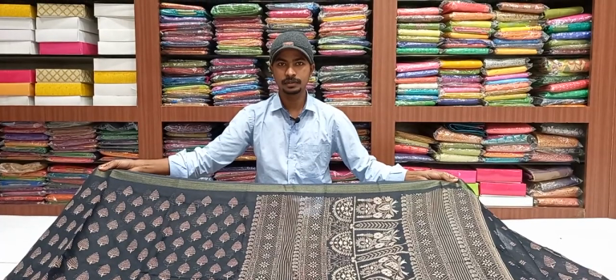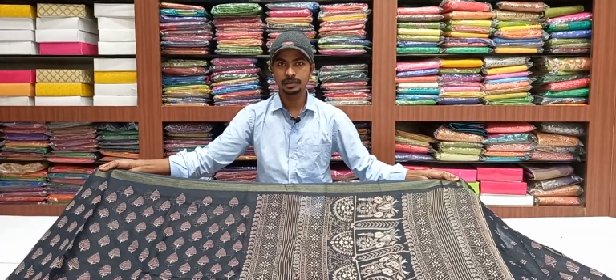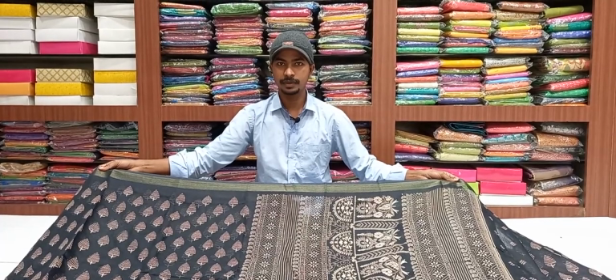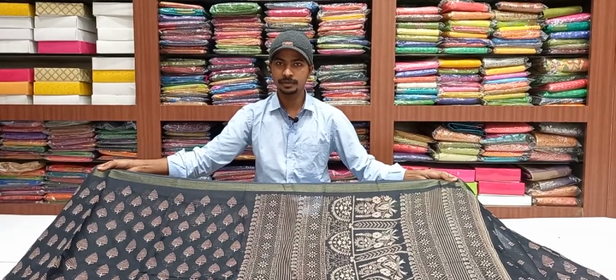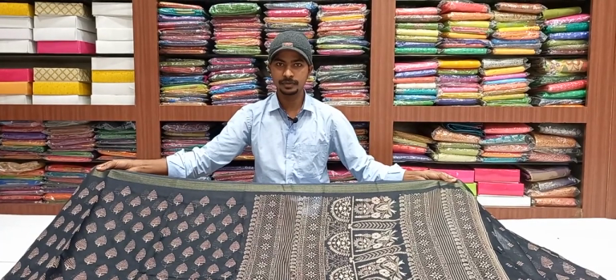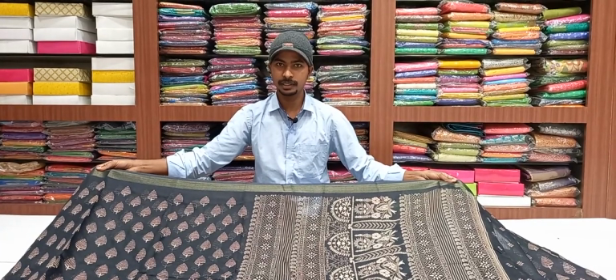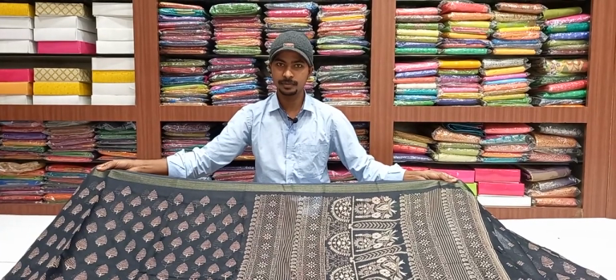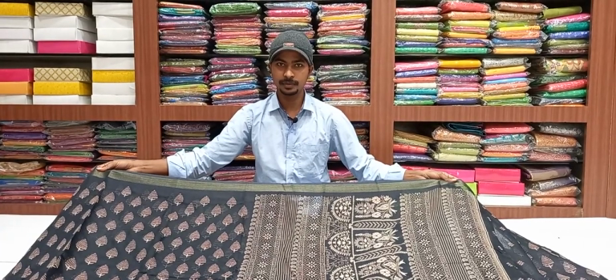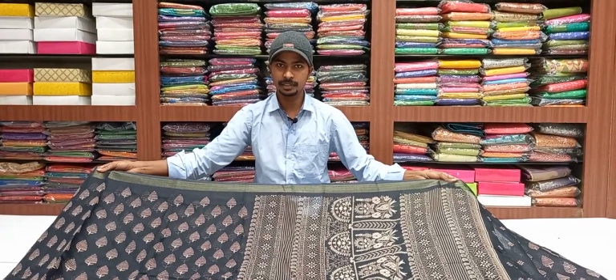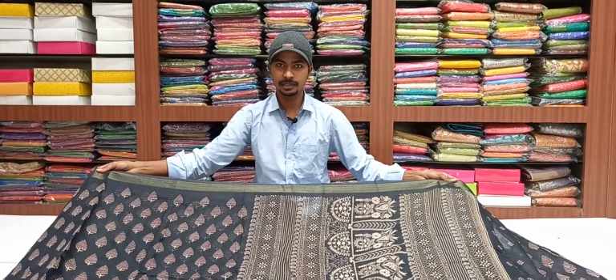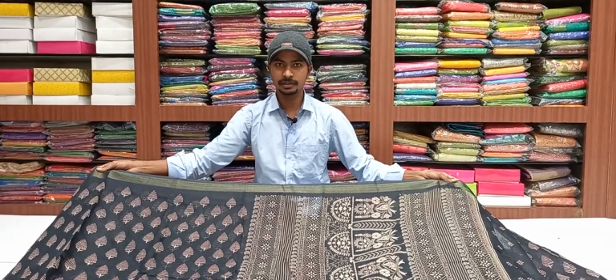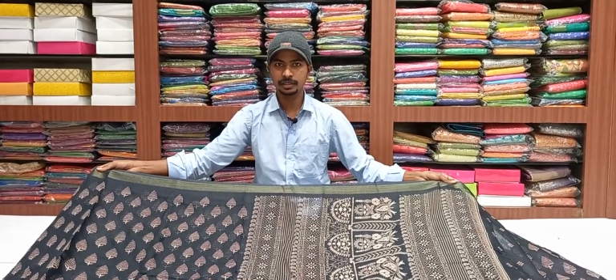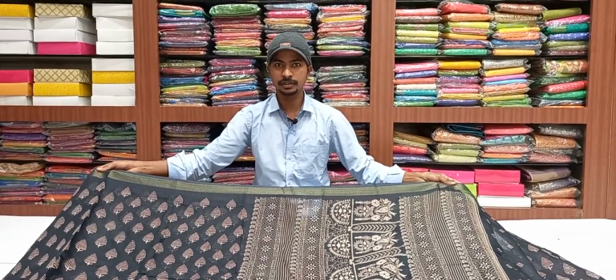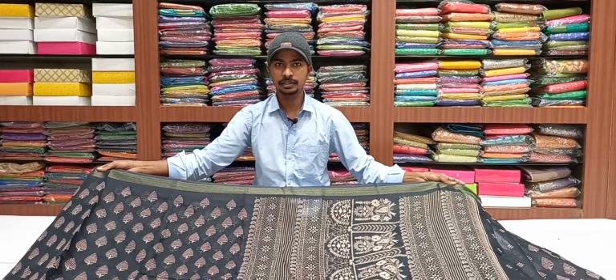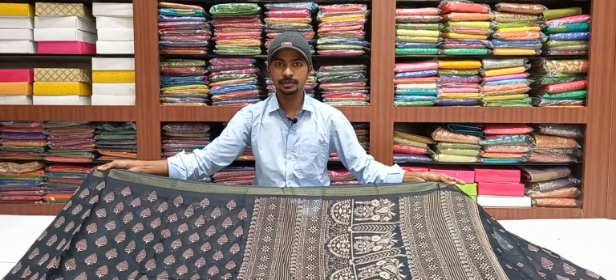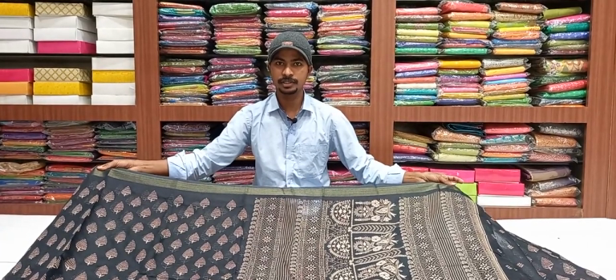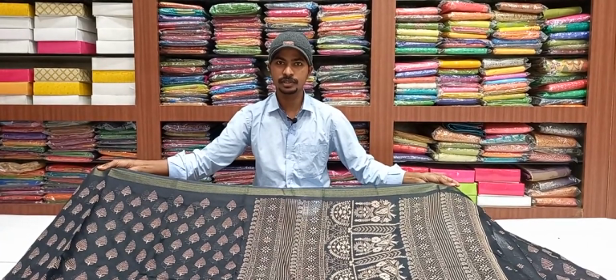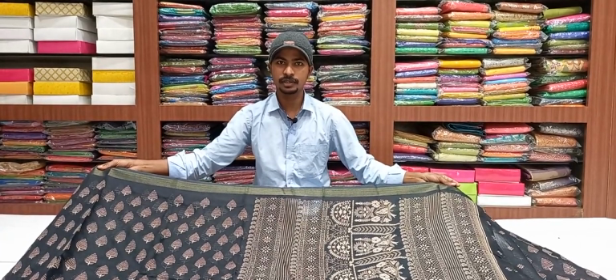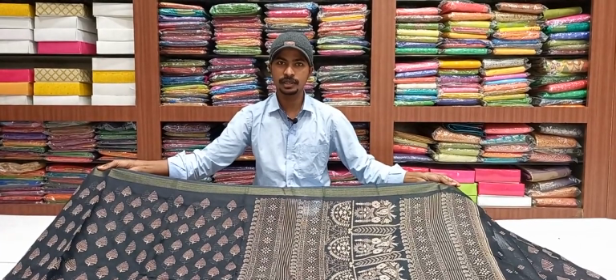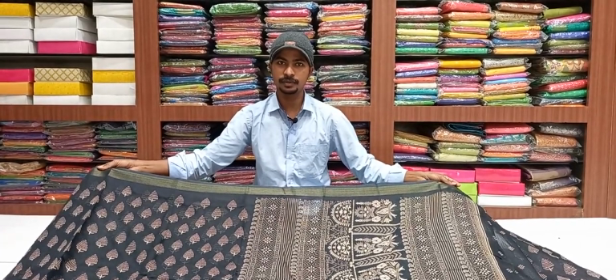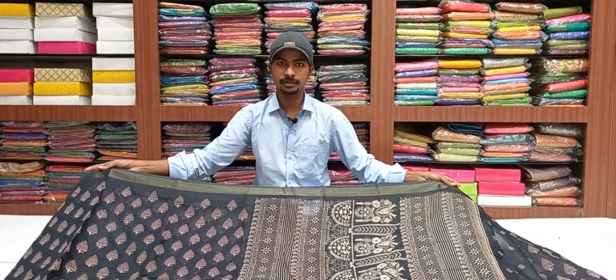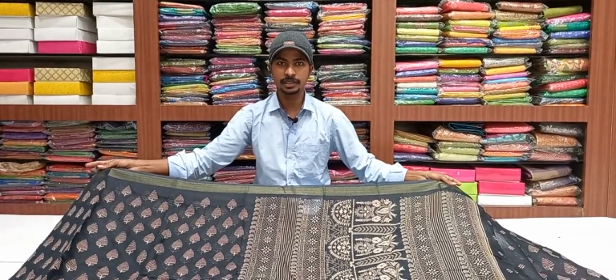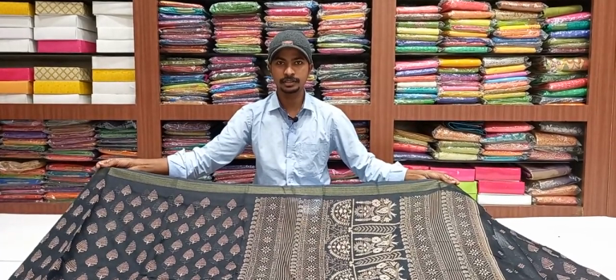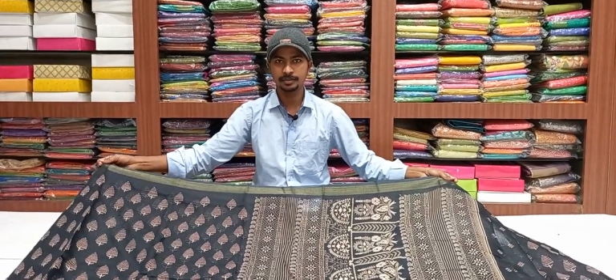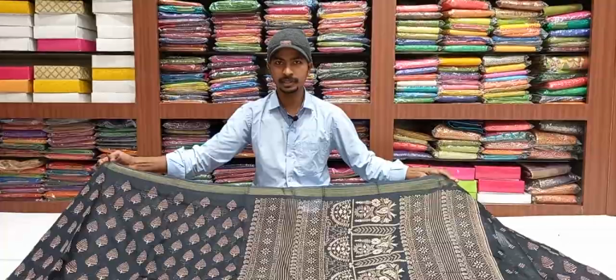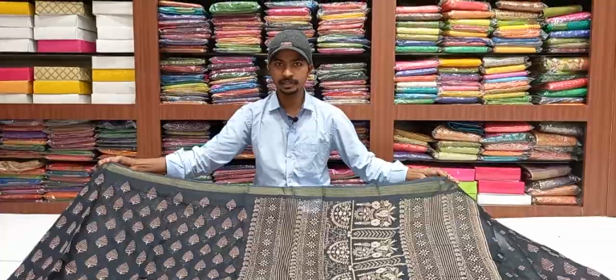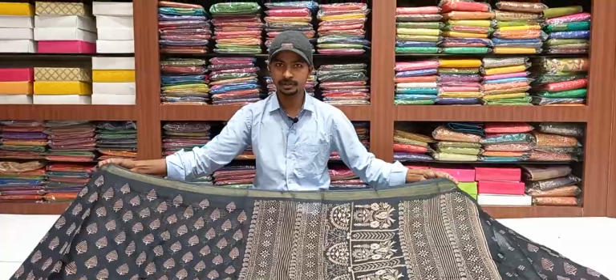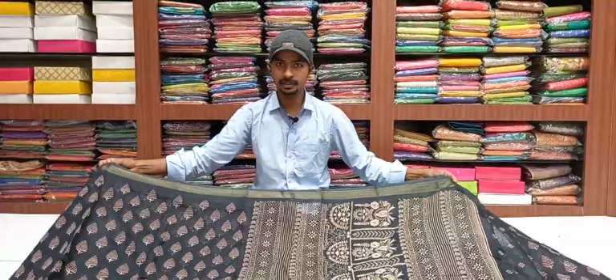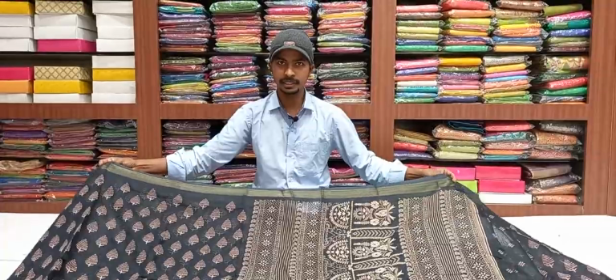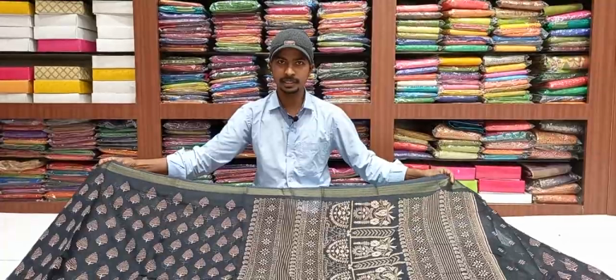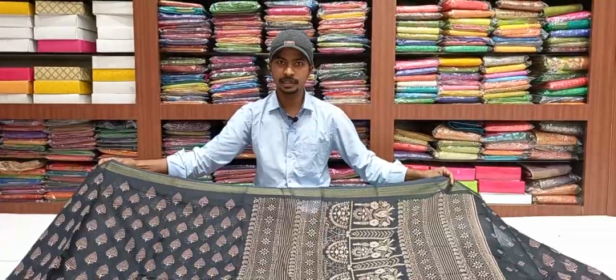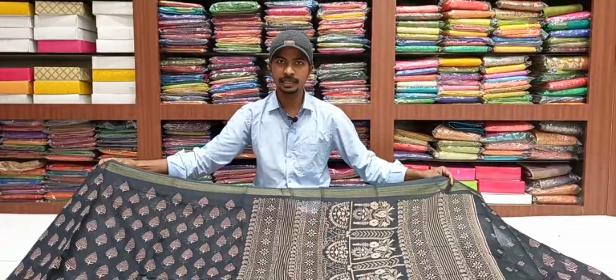Hi viewers, welcome to Vijay Brothers. Today this show is called Vijay Brothers. I am here to show you the latest.